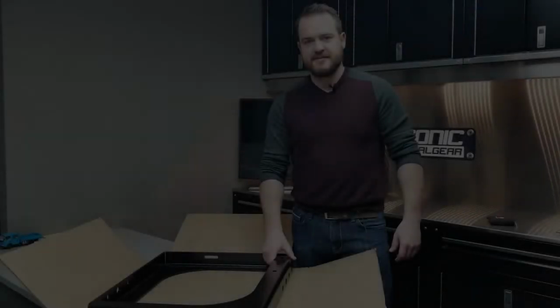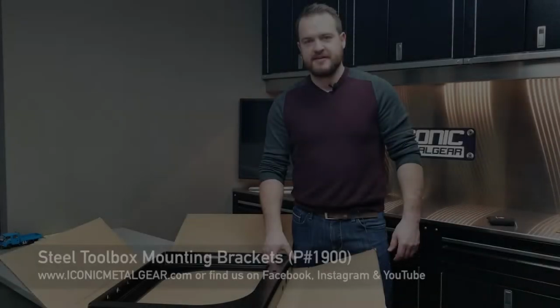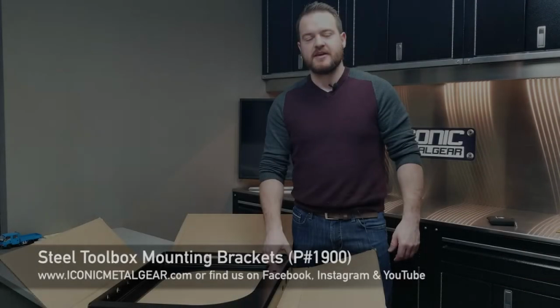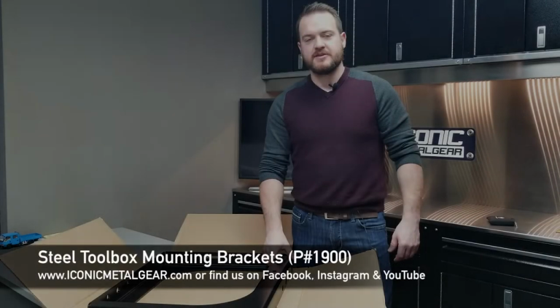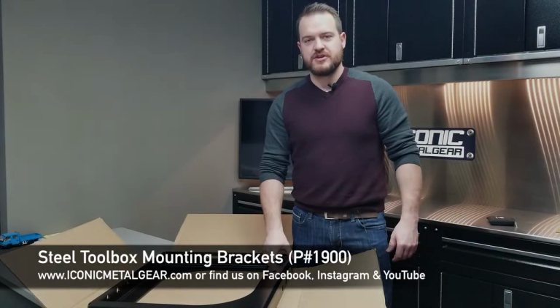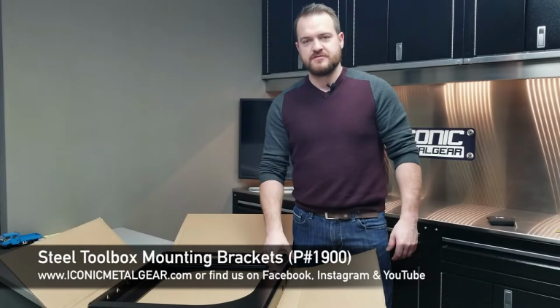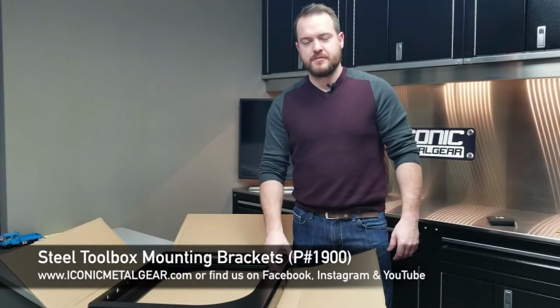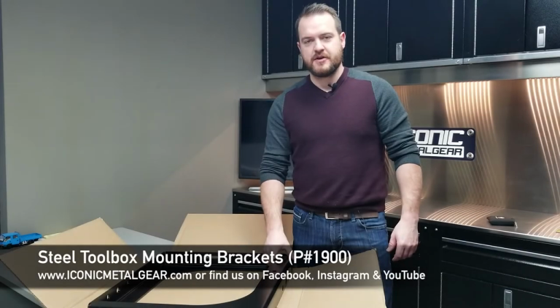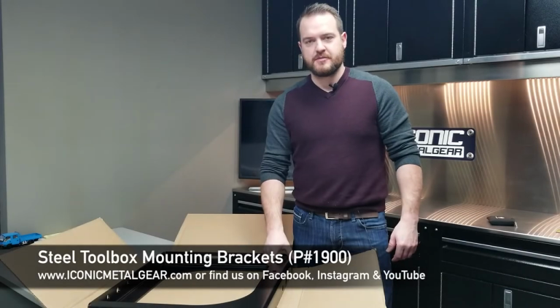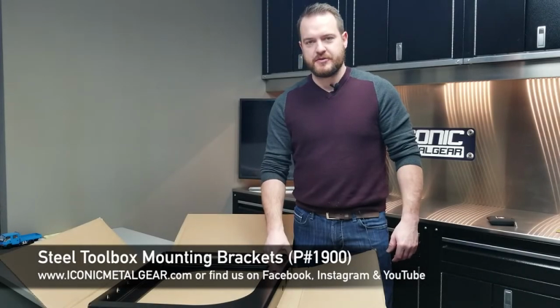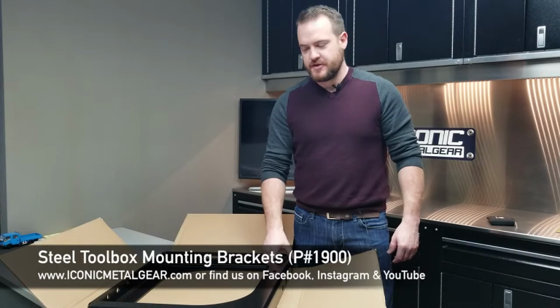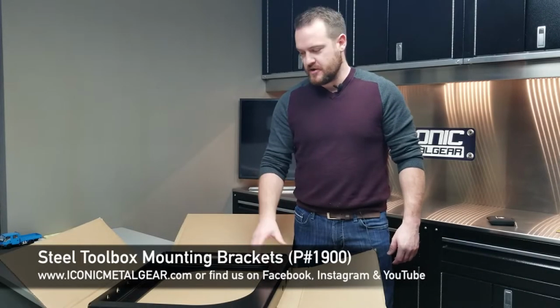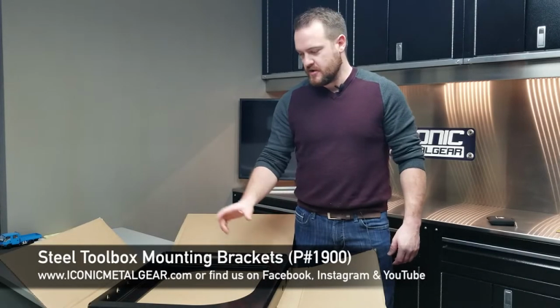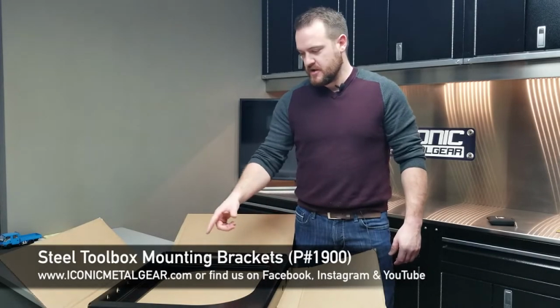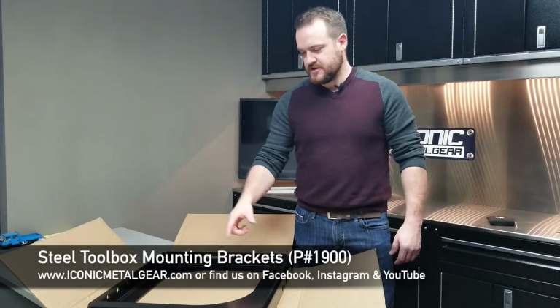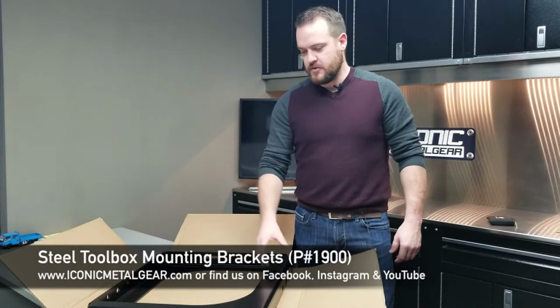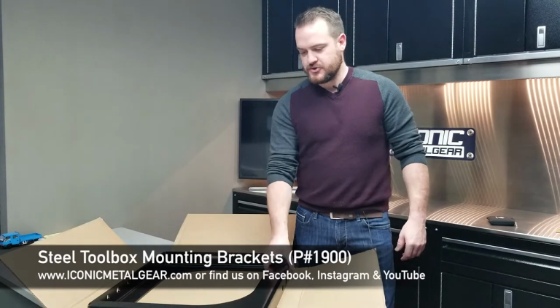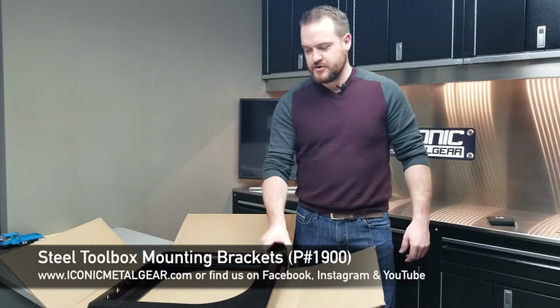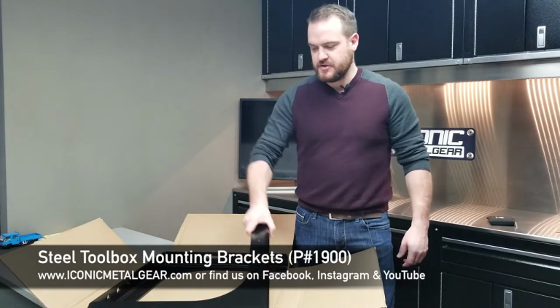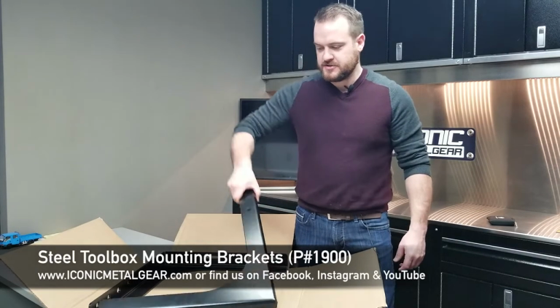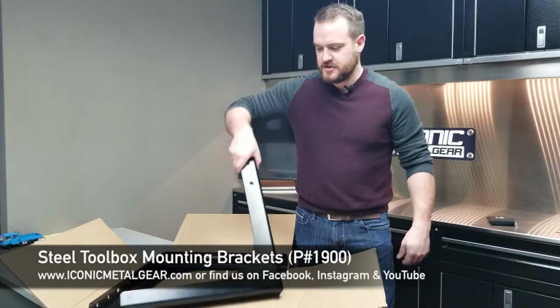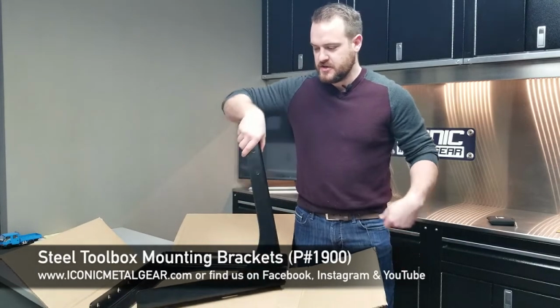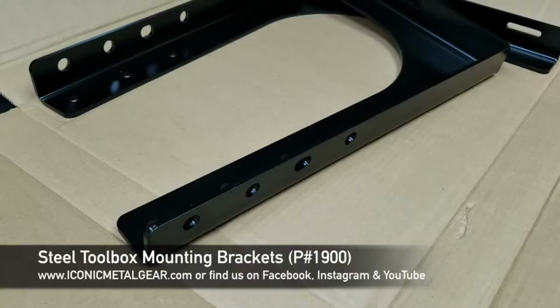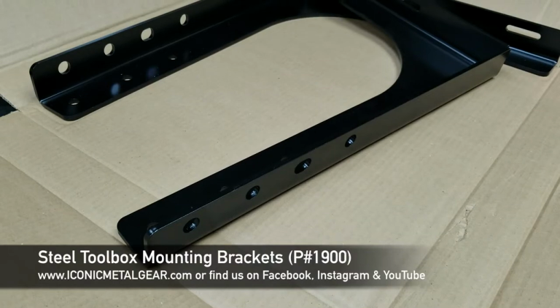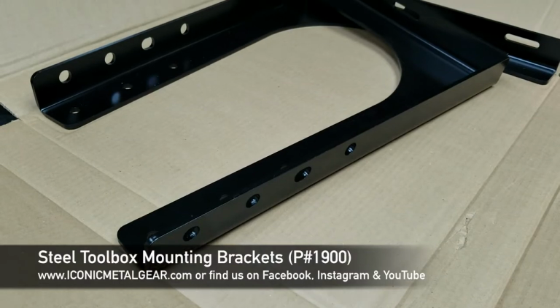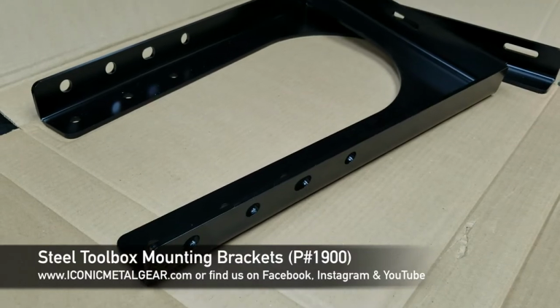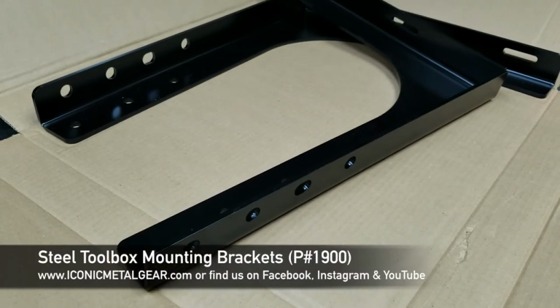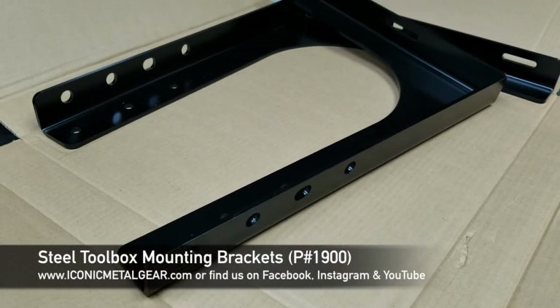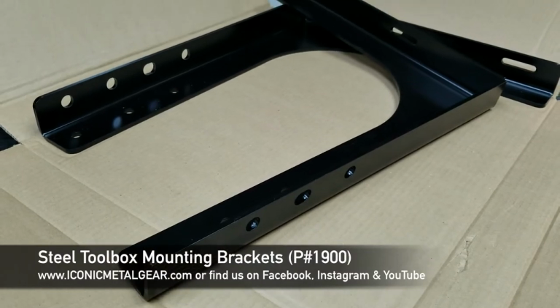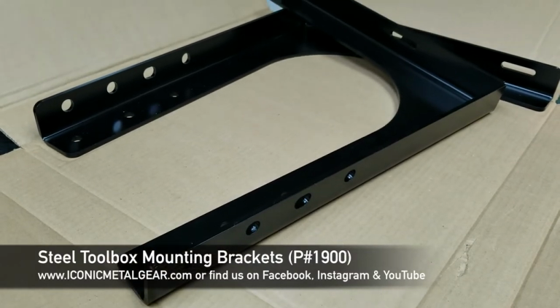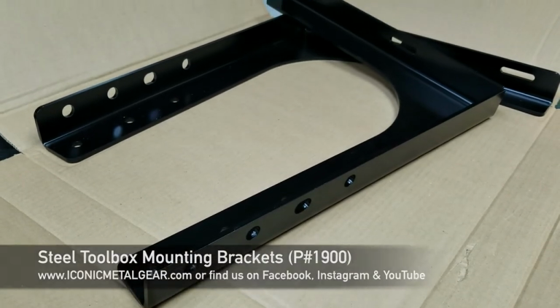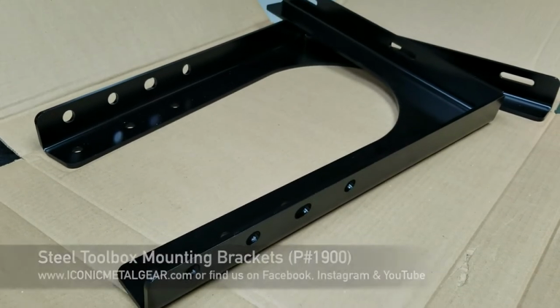Hey guys, Jason from Iconic Metal Gear here. Today I want to show you these steel mounting brackets that we sell.